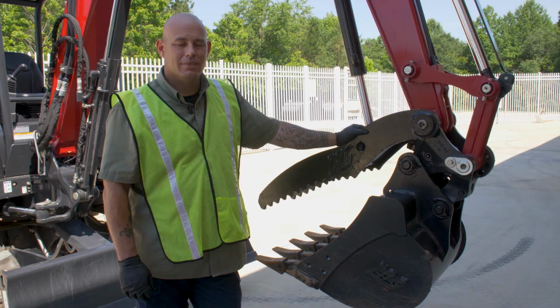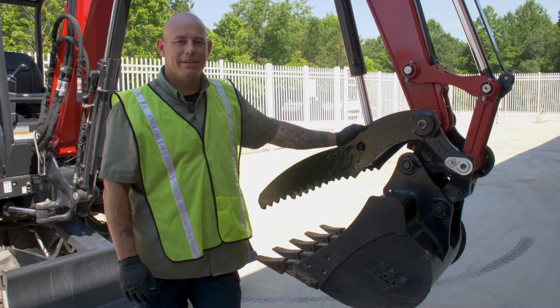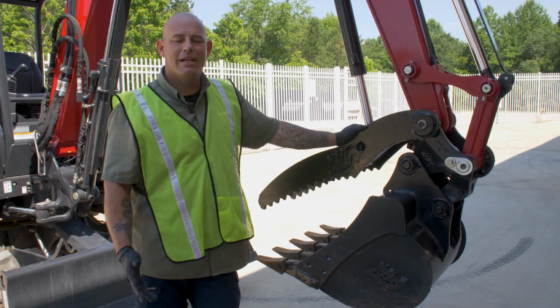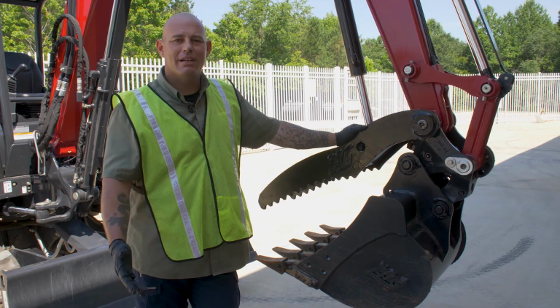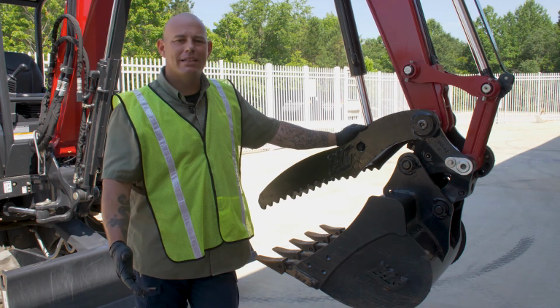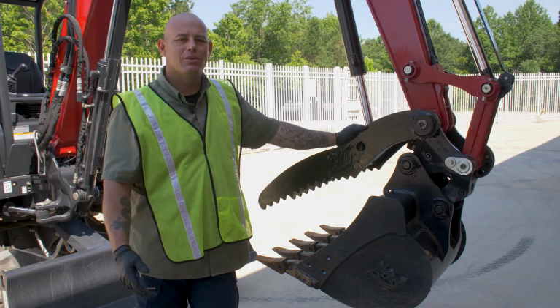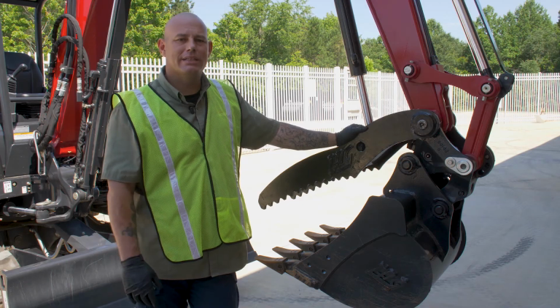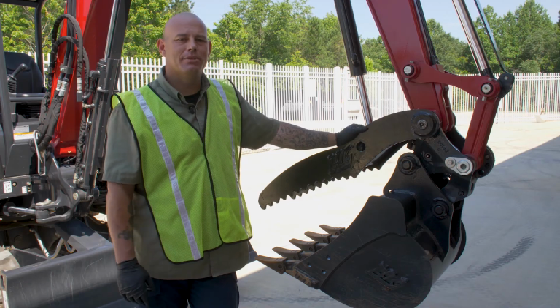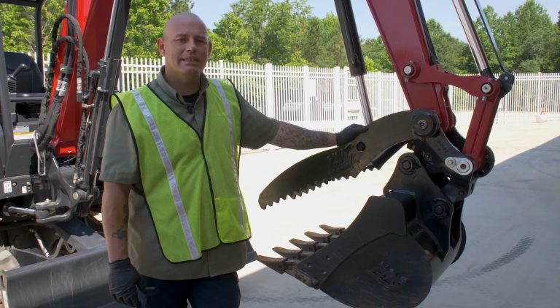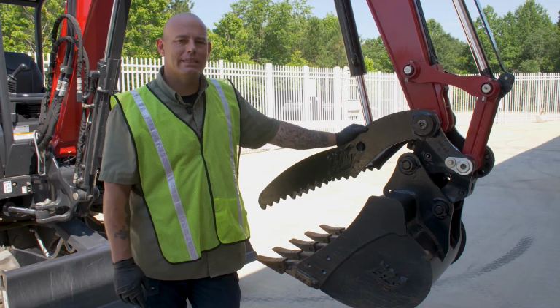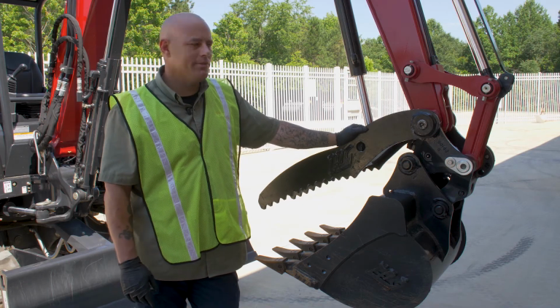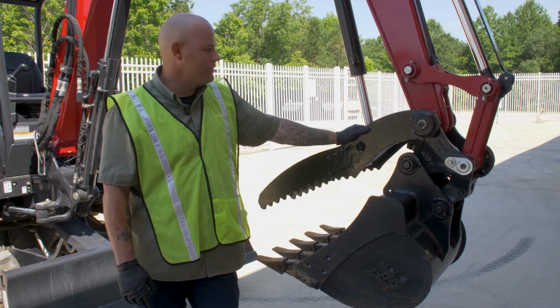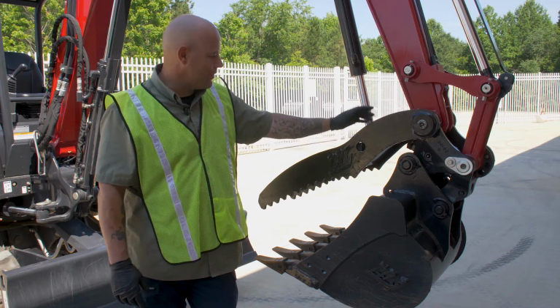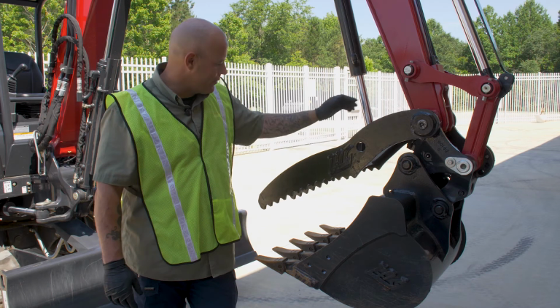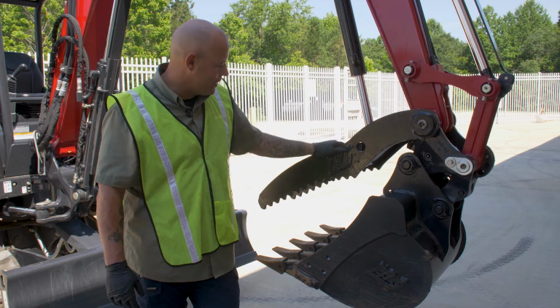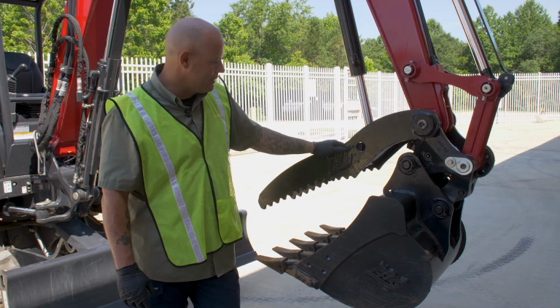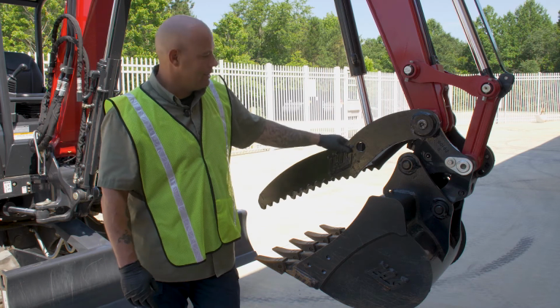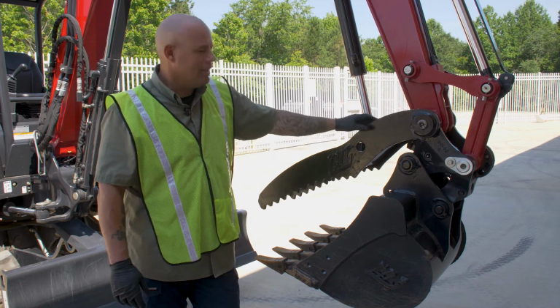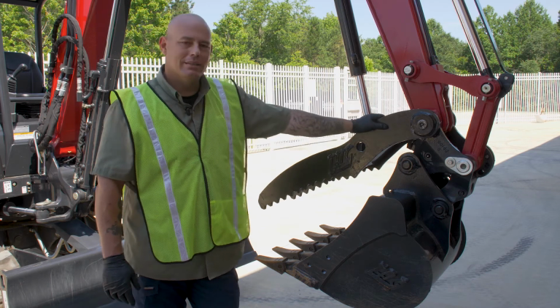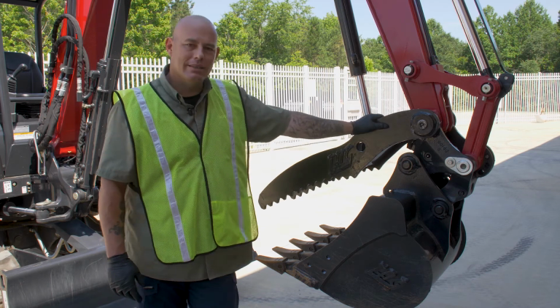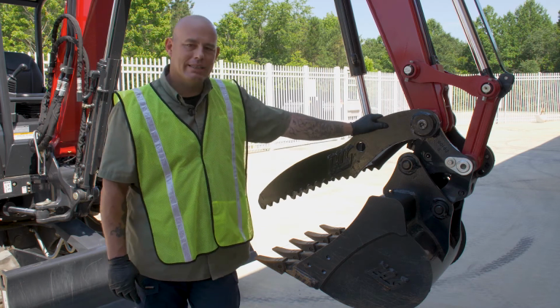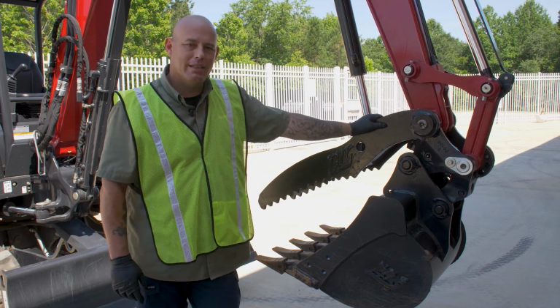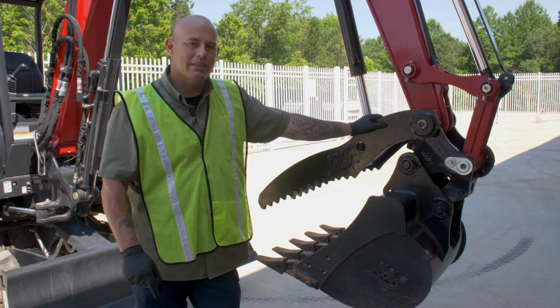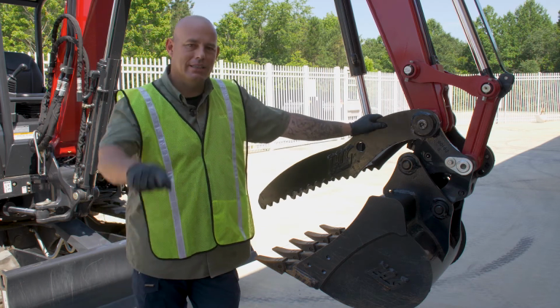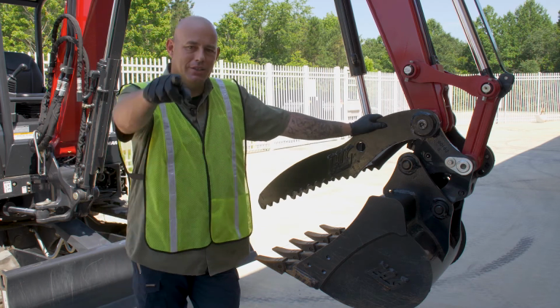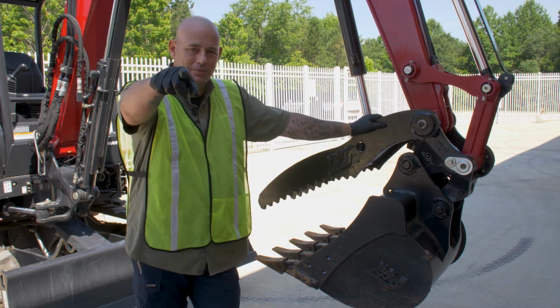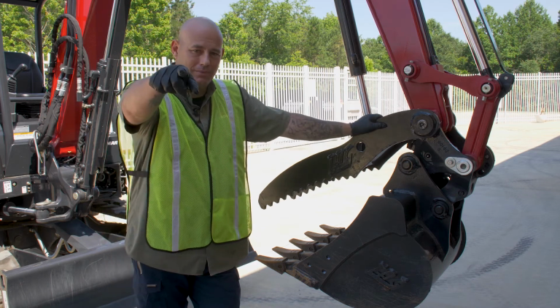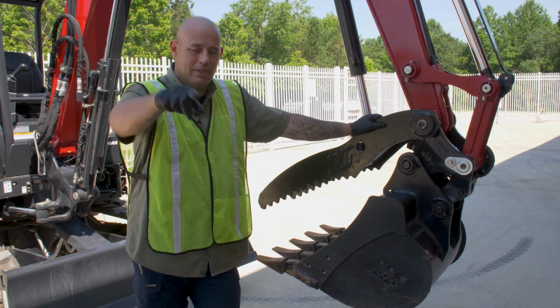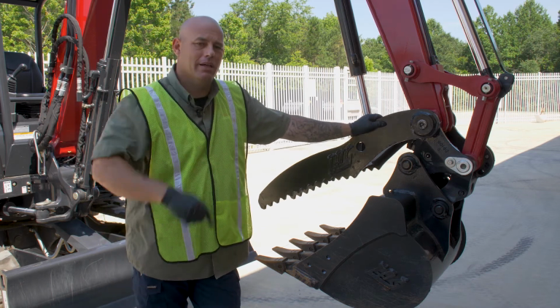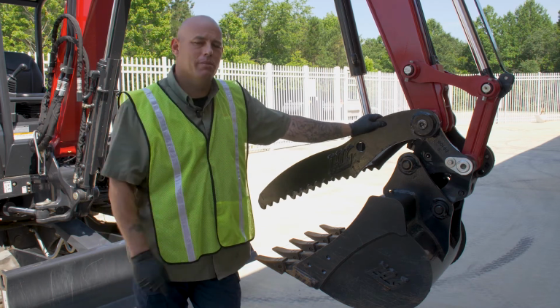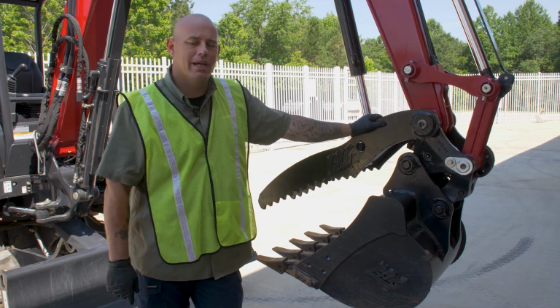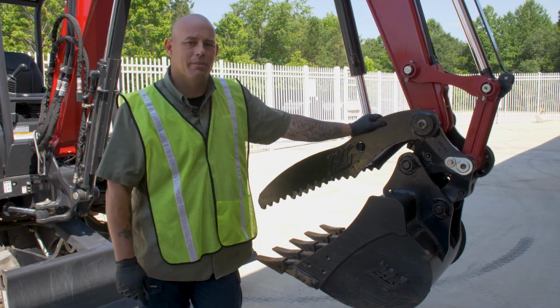All right, there you have it guys — quick, simple, easy steps to install your thumb. Until next time, I'll see you at the MR Academy.